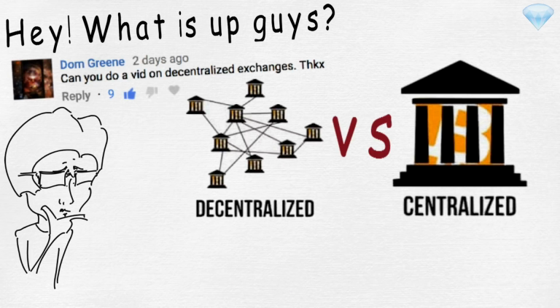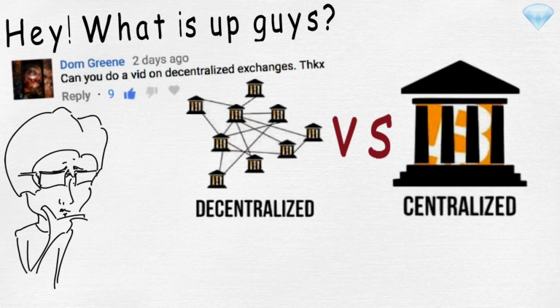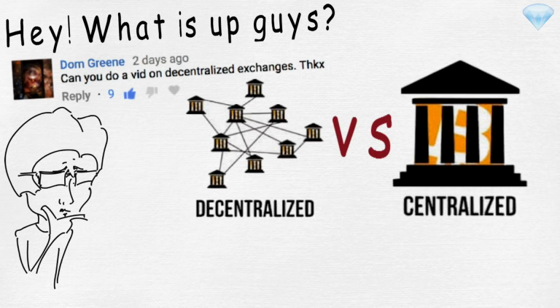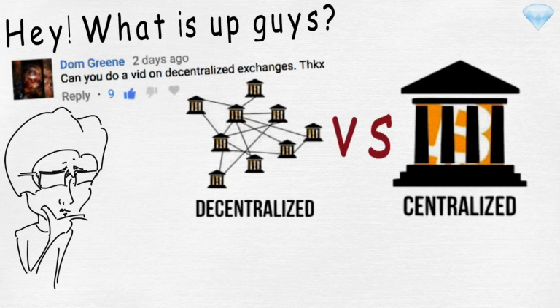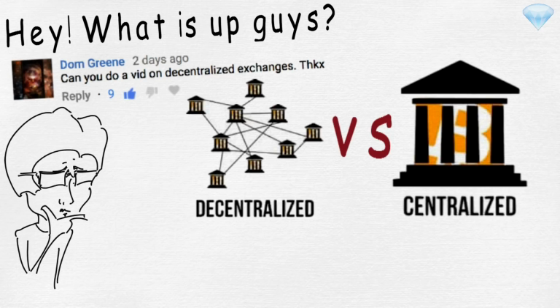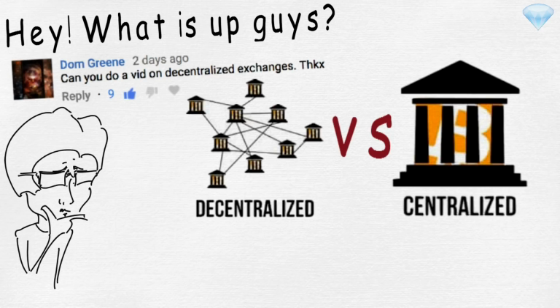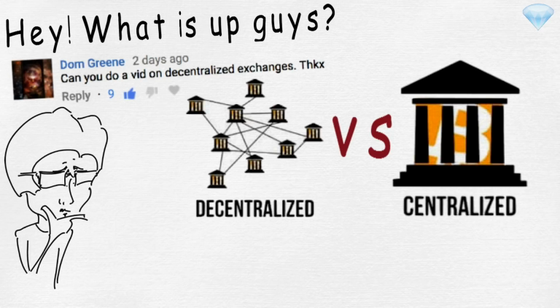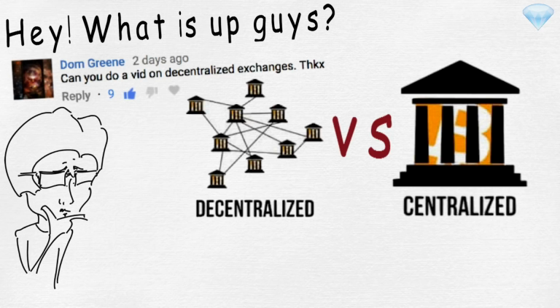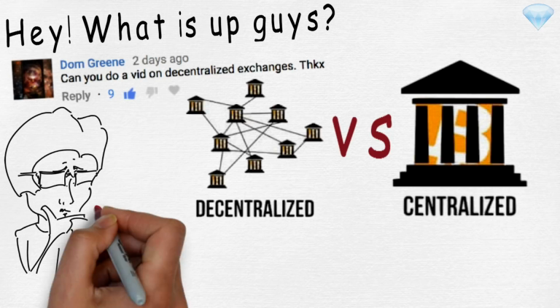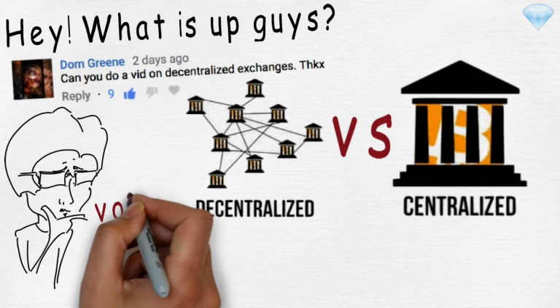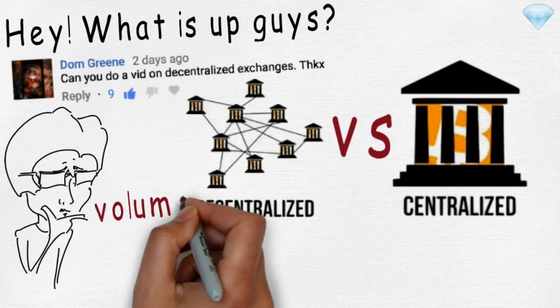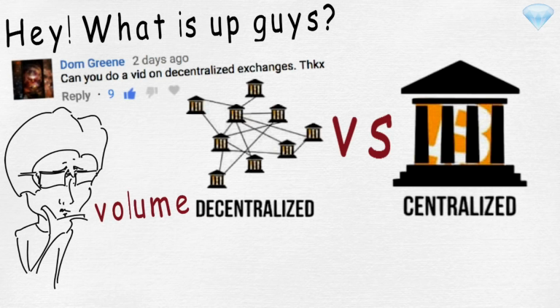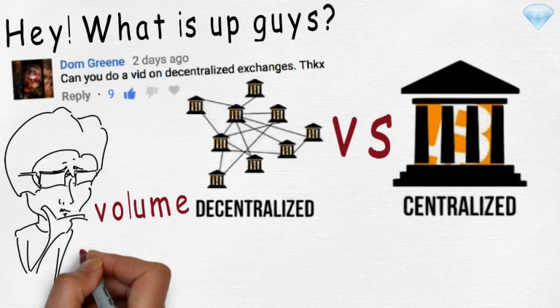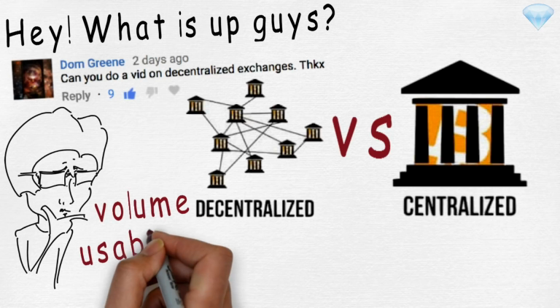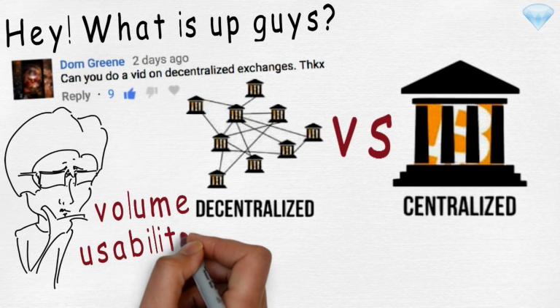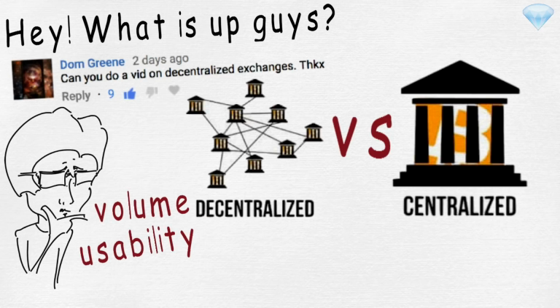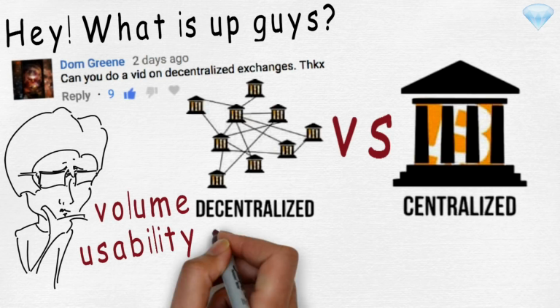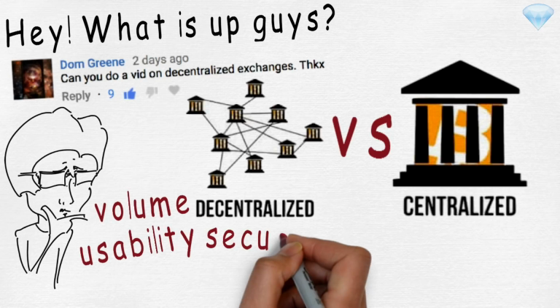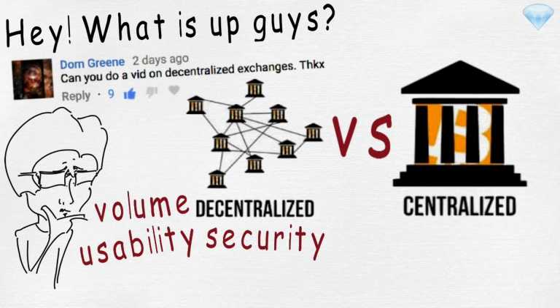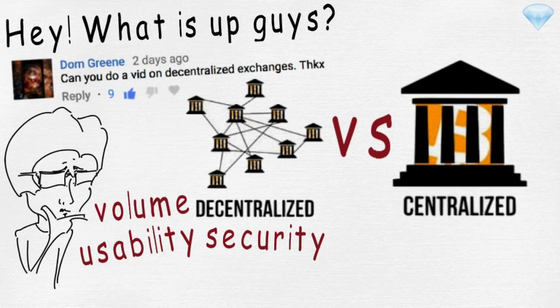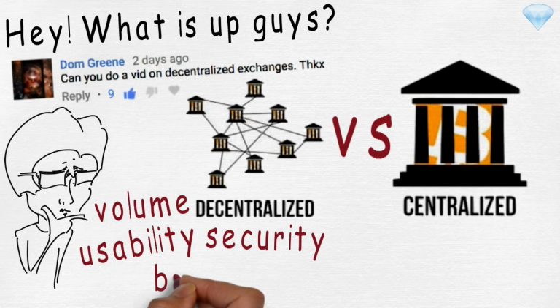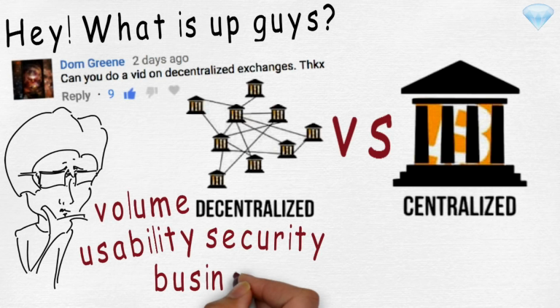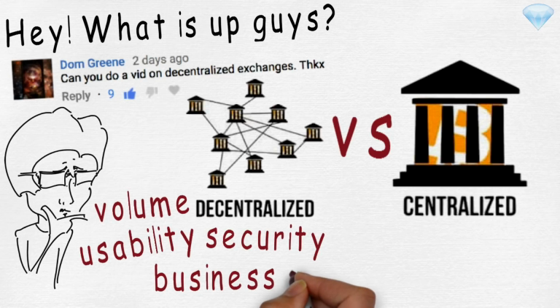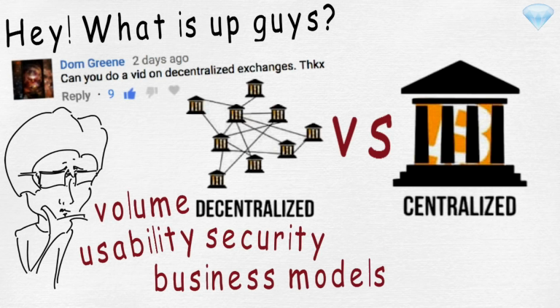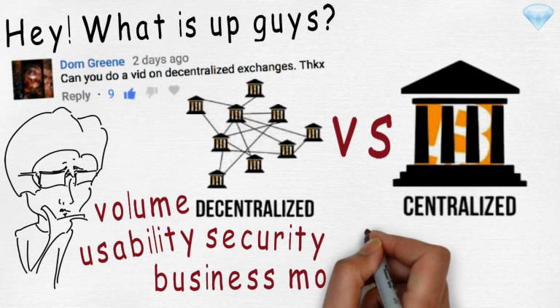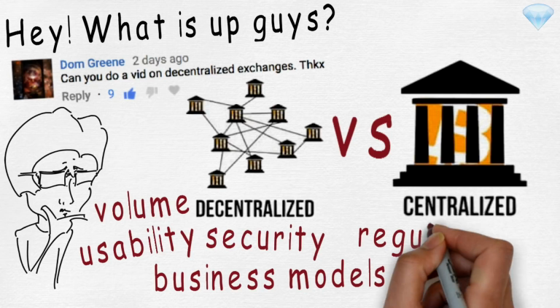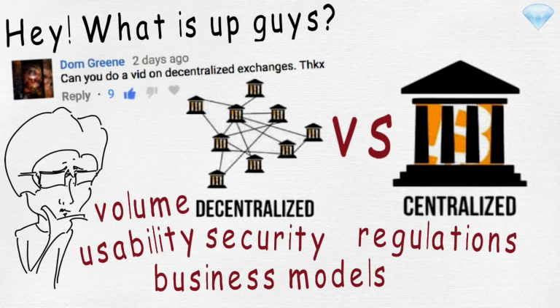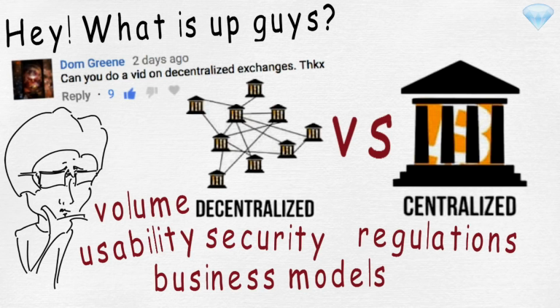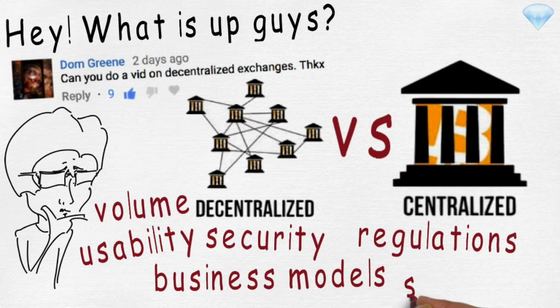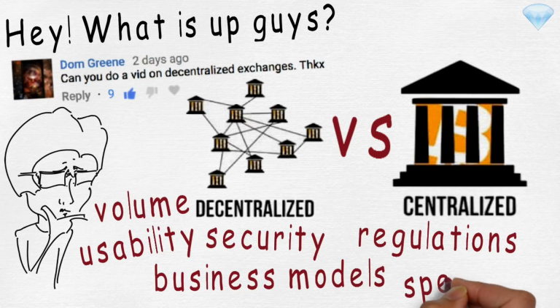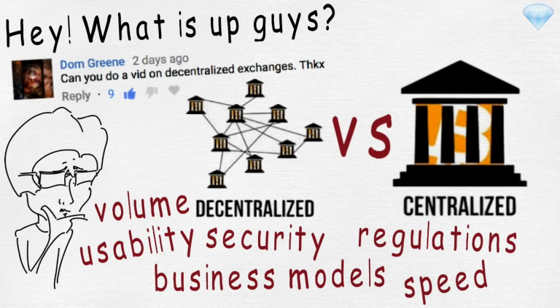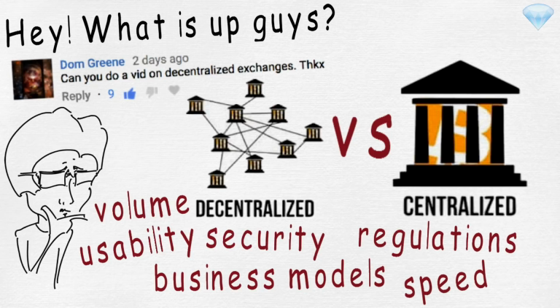More specifically, we will look at the volume, usability, security, business models, regulations, and speed.